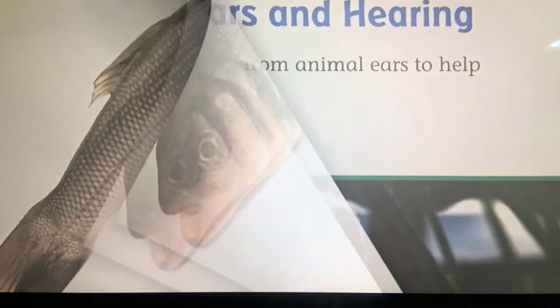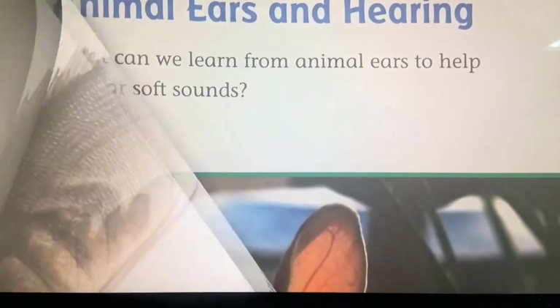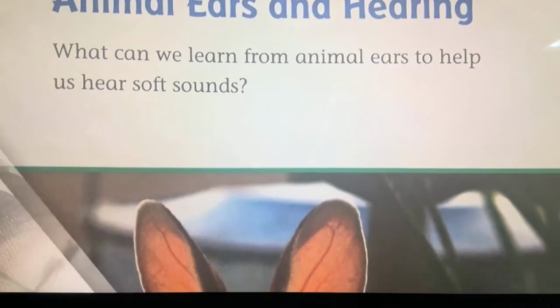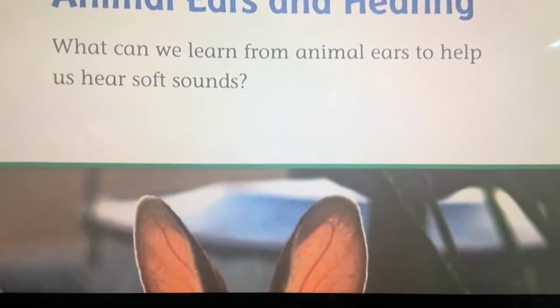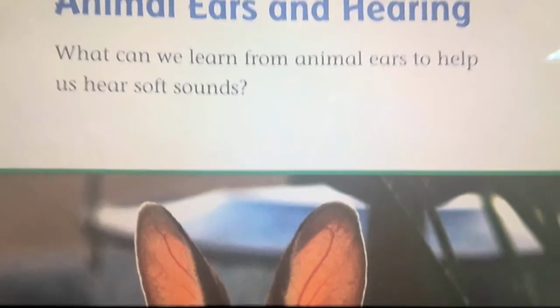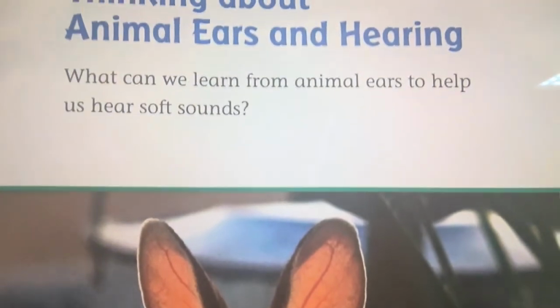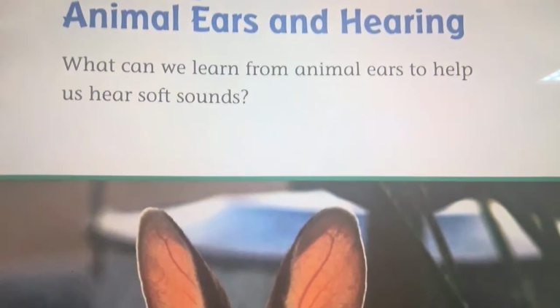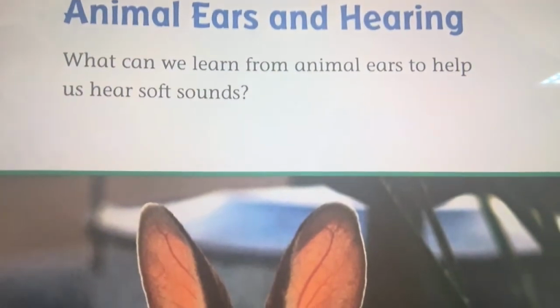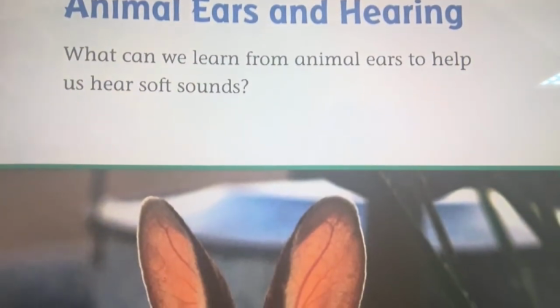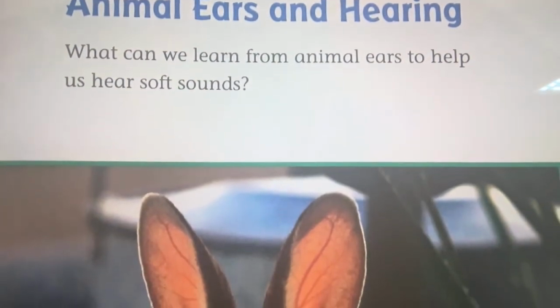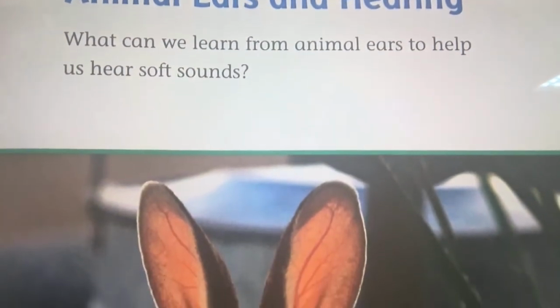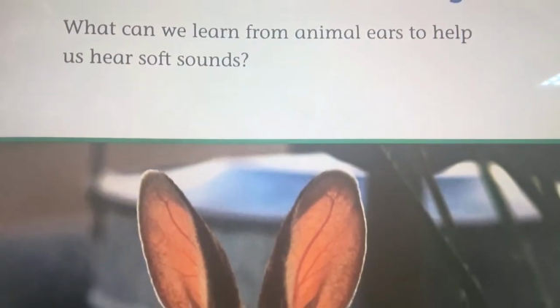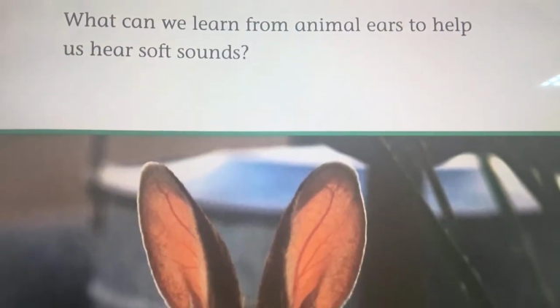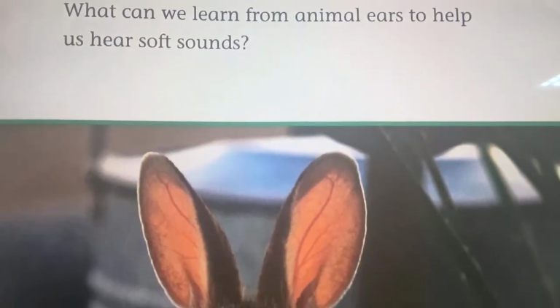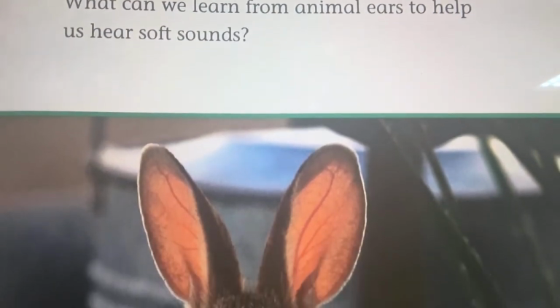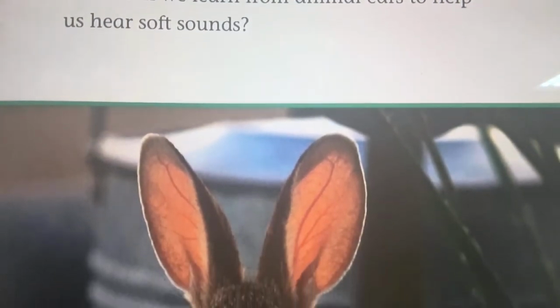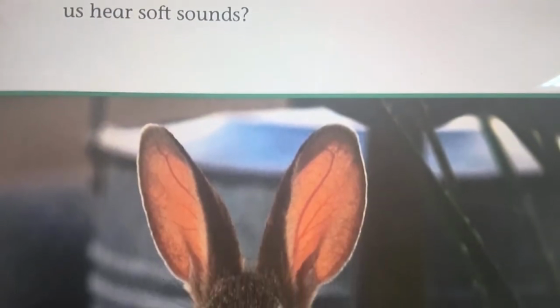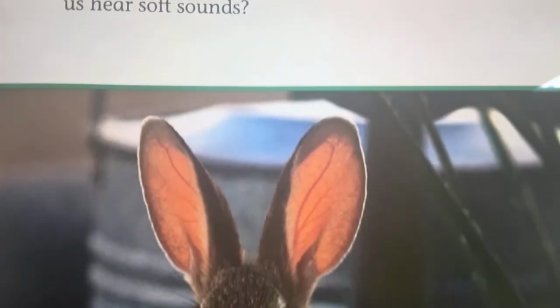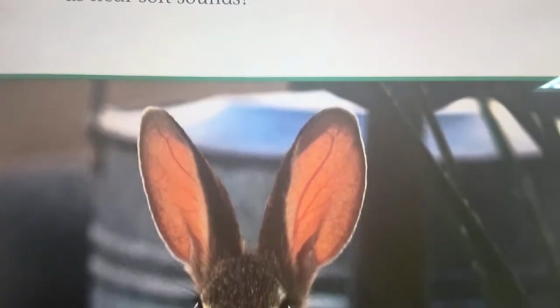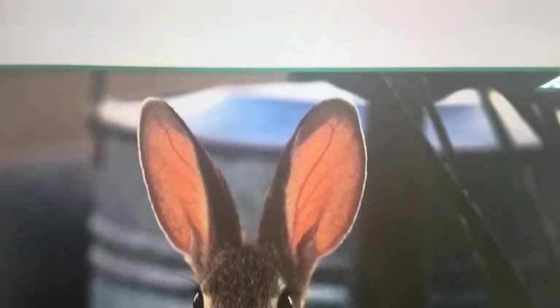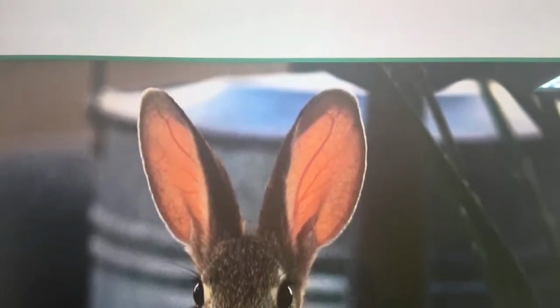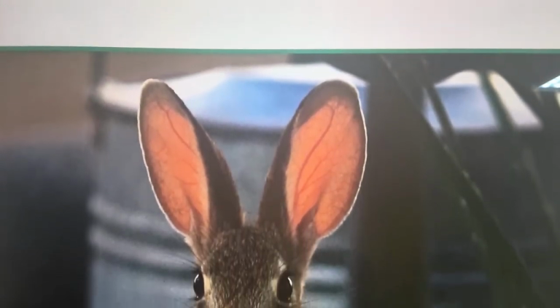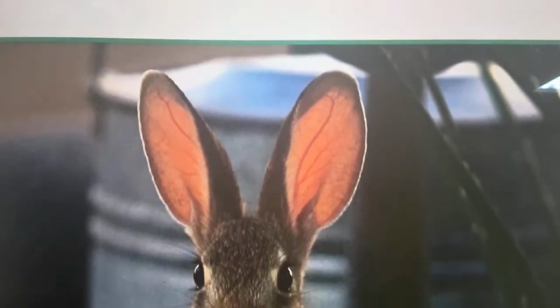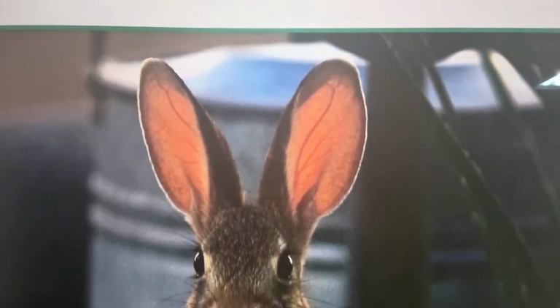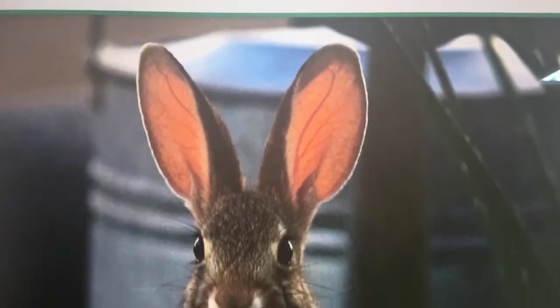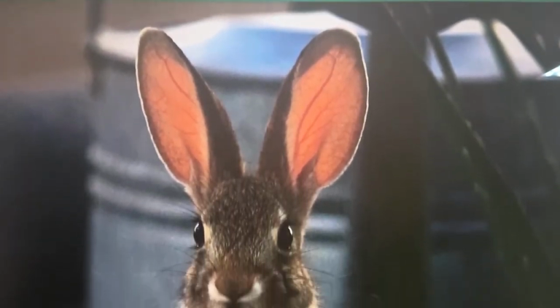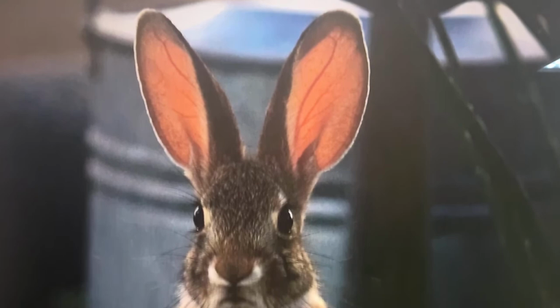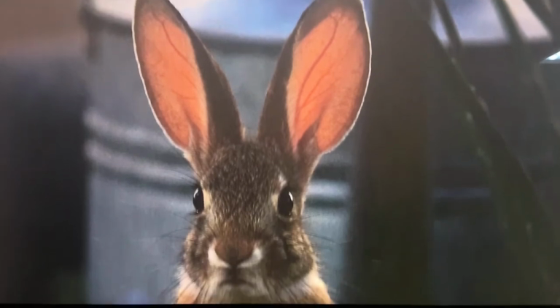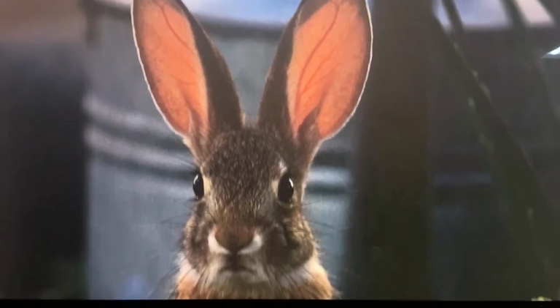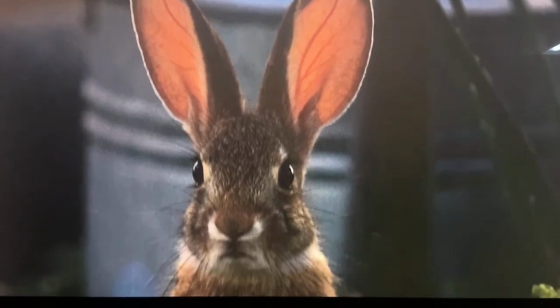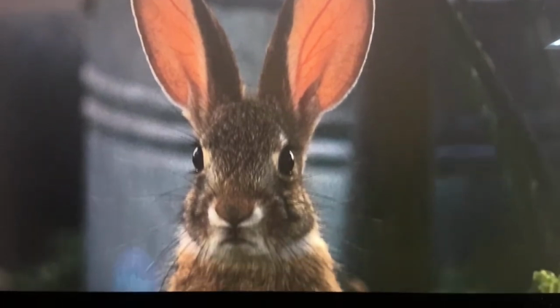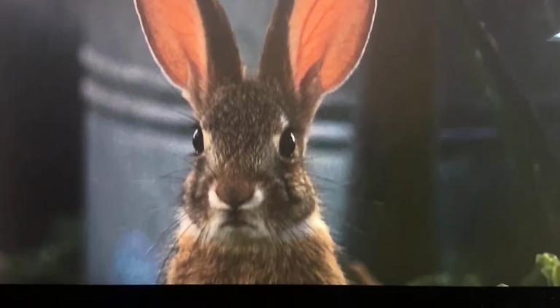Thinking about animal ears and hearing — what can we learn from animal ears to help us hear?